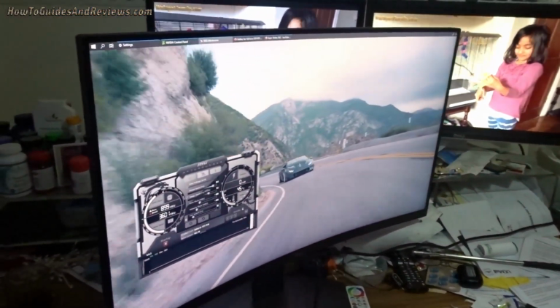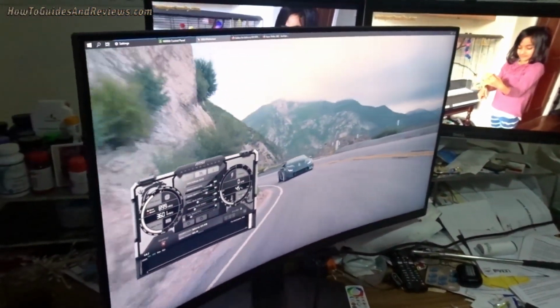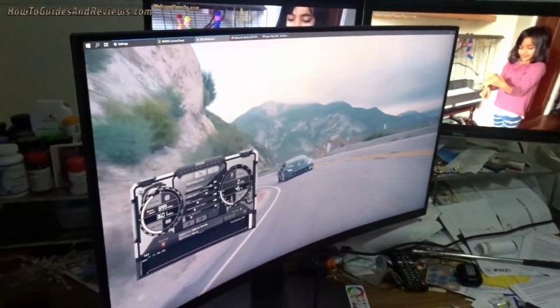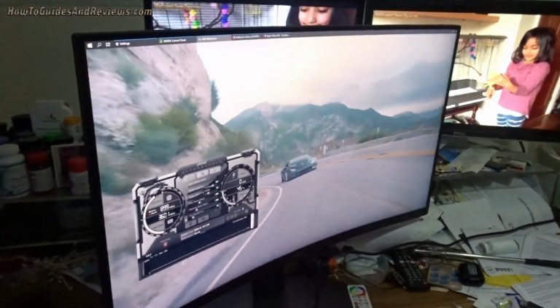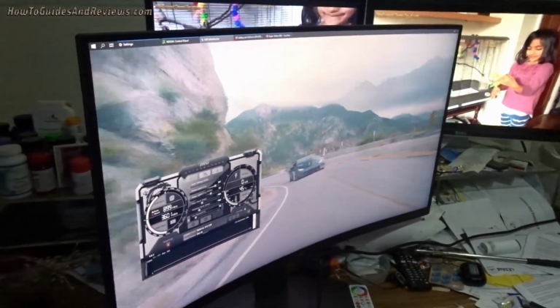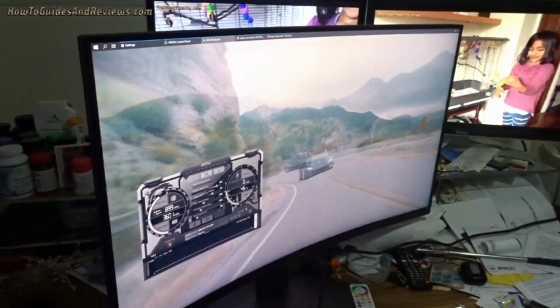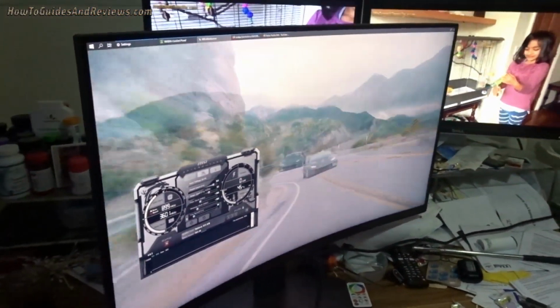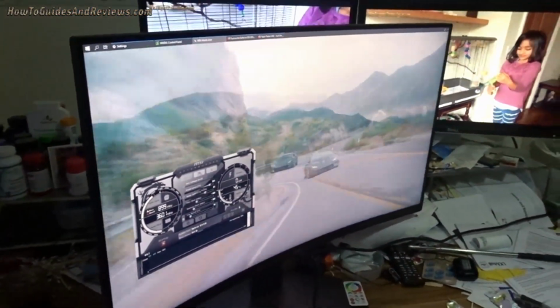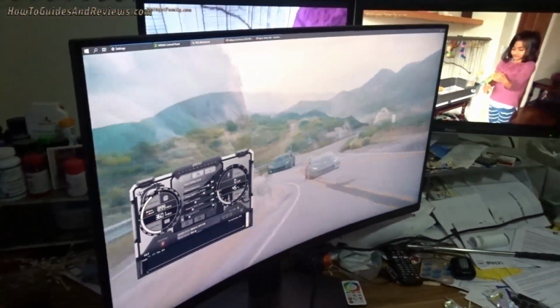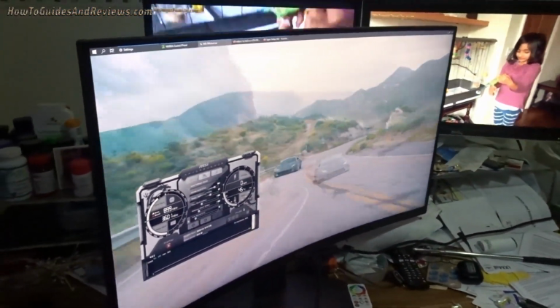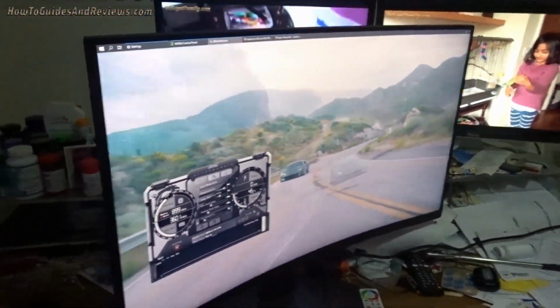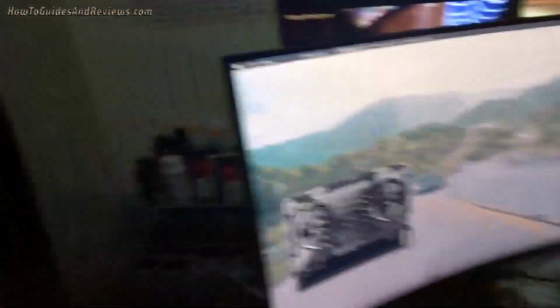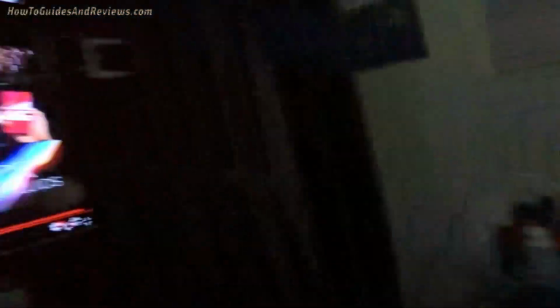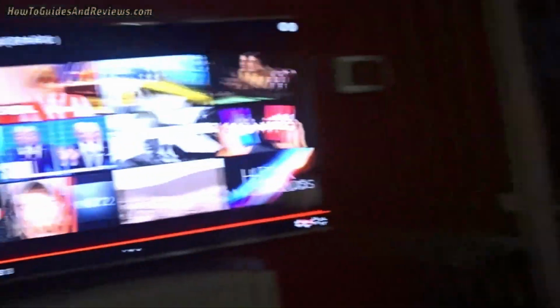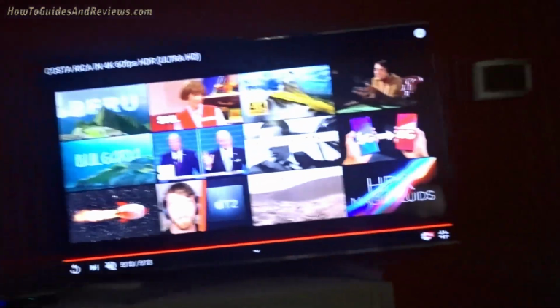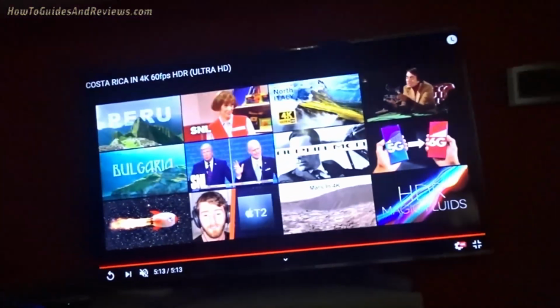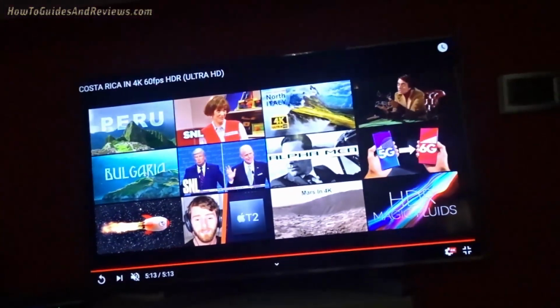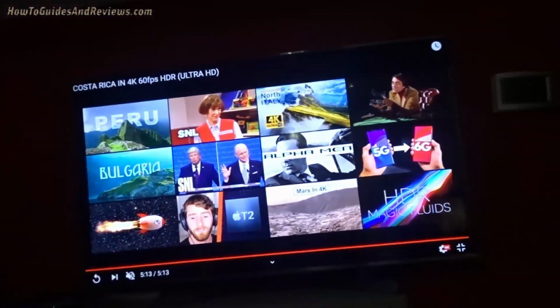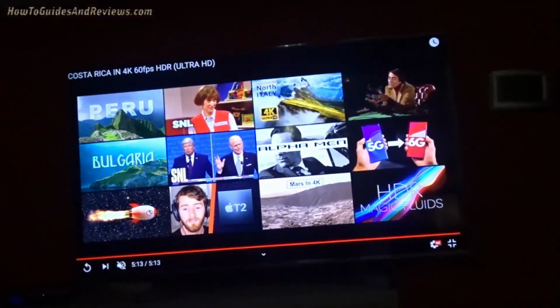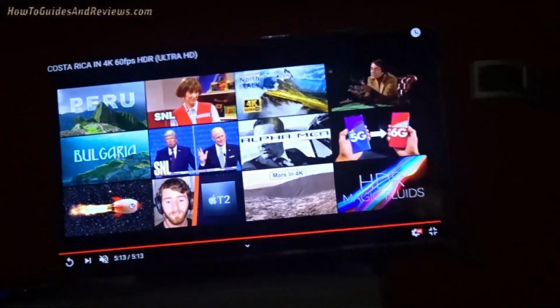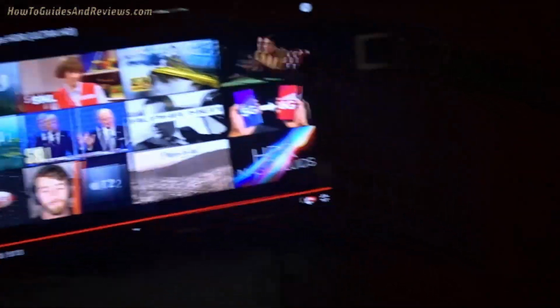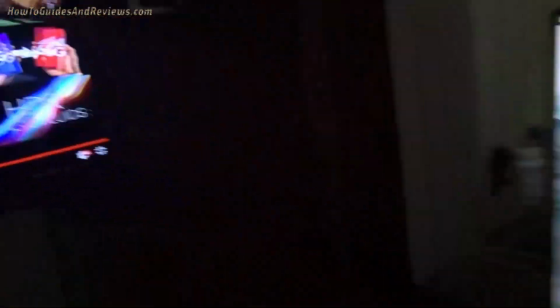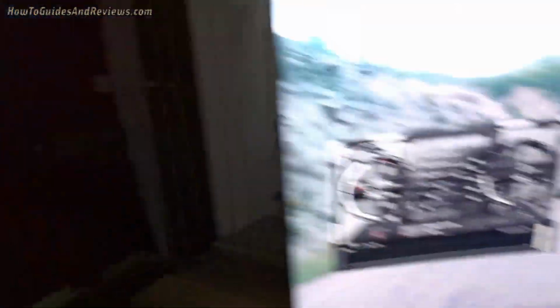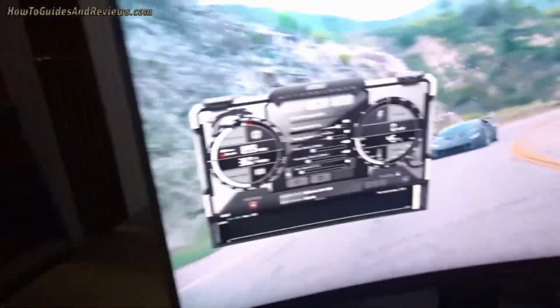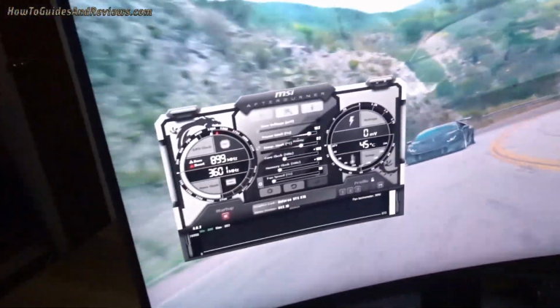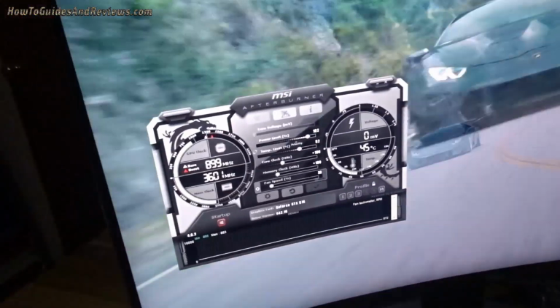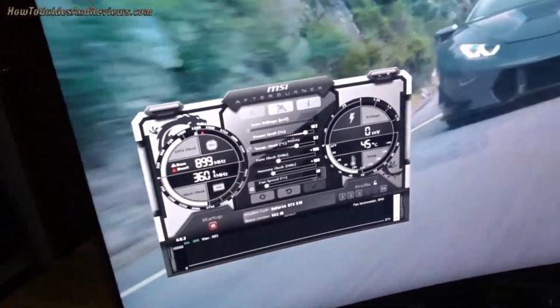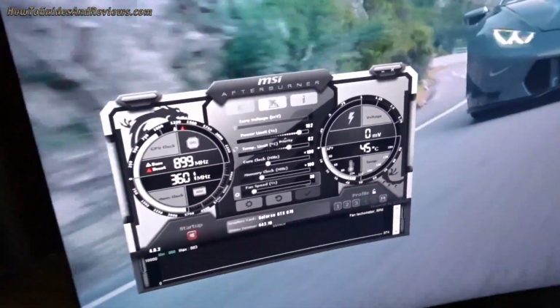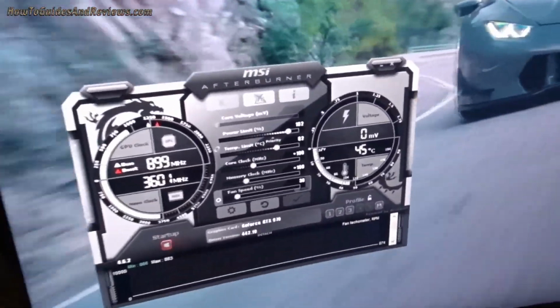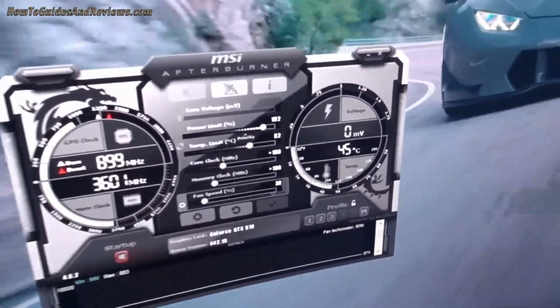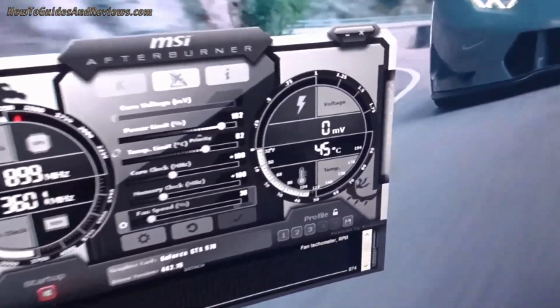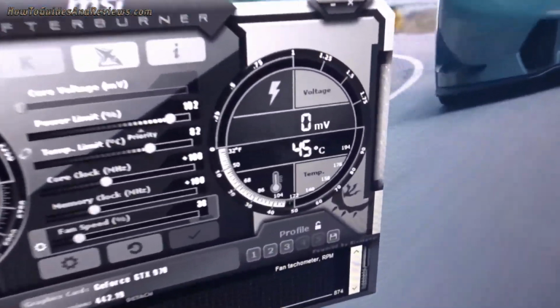Excellent. Now the fans have gone silent since that stopped playing, so the temperature should drop.